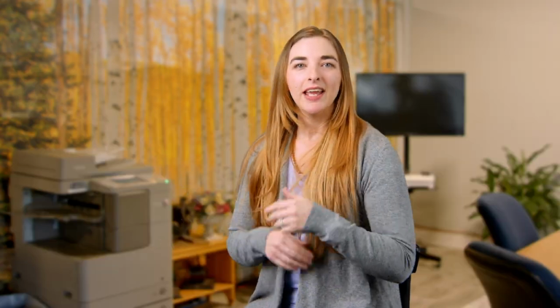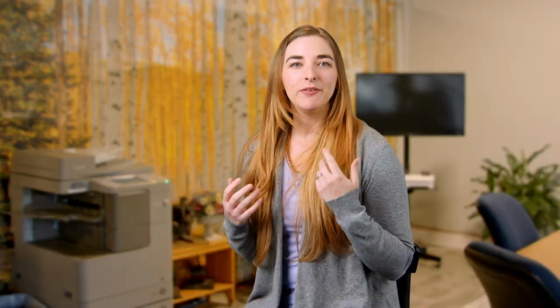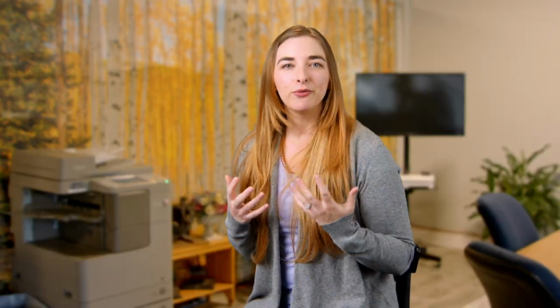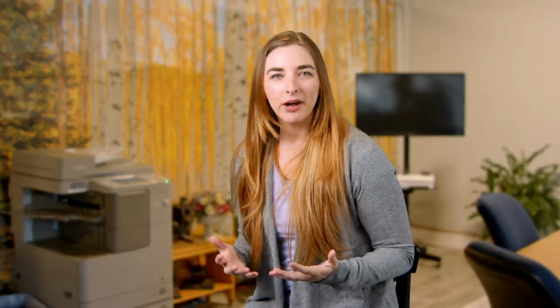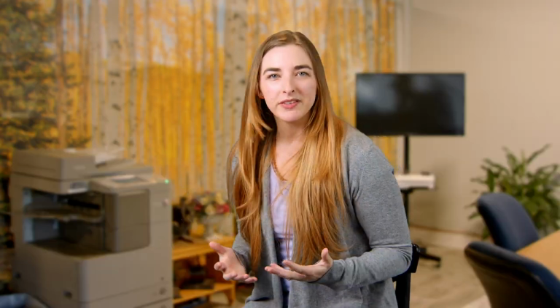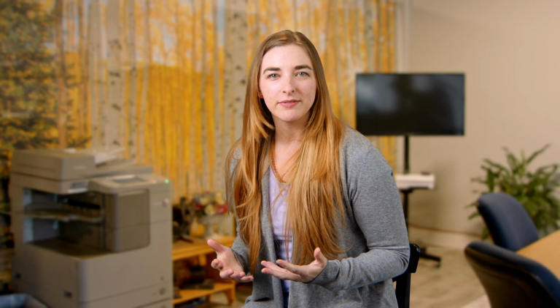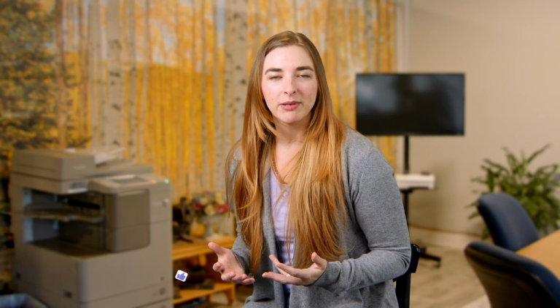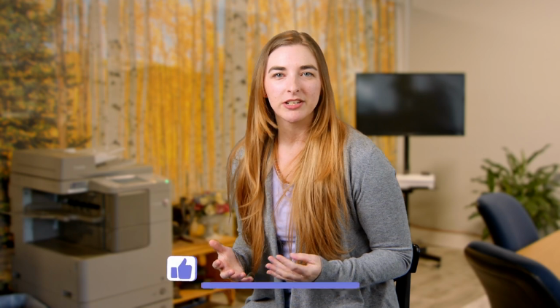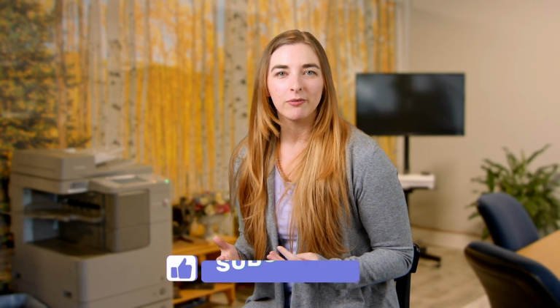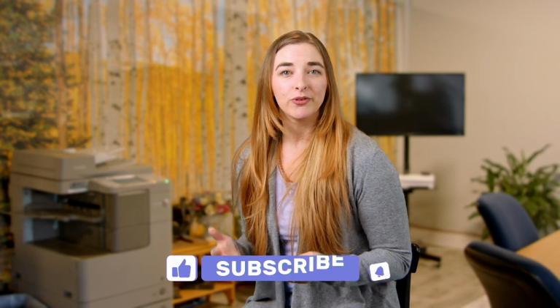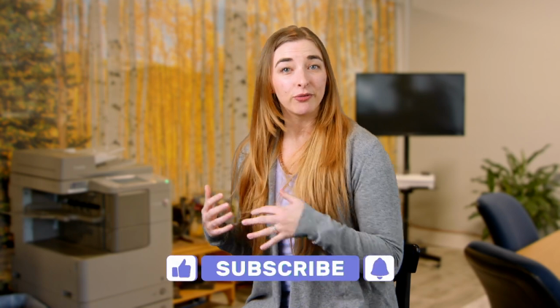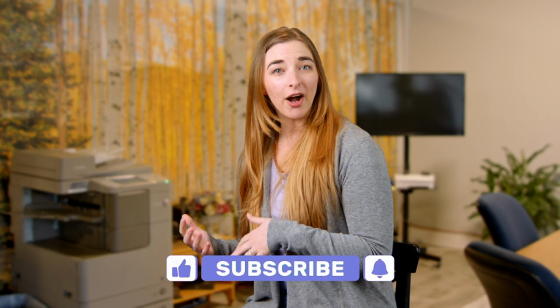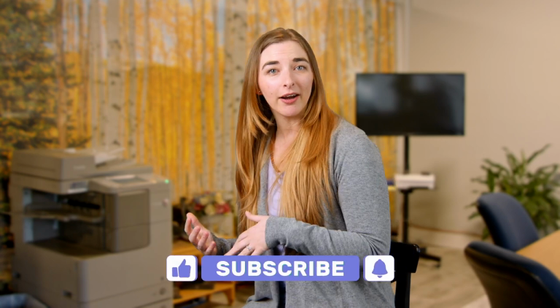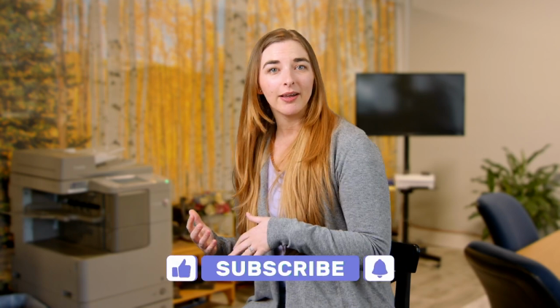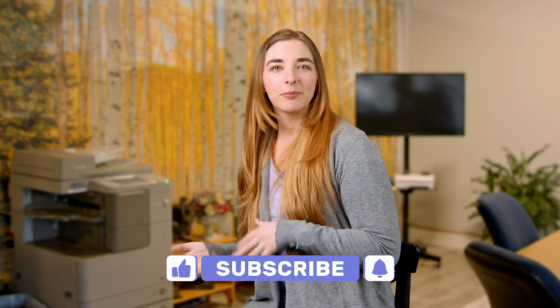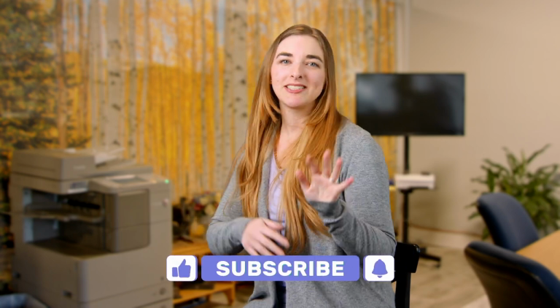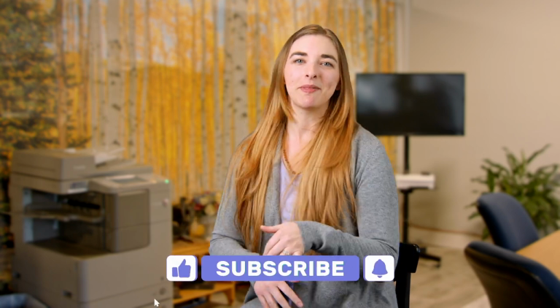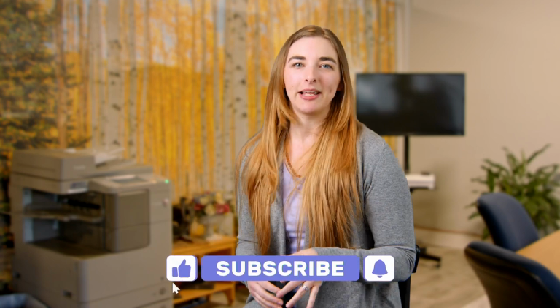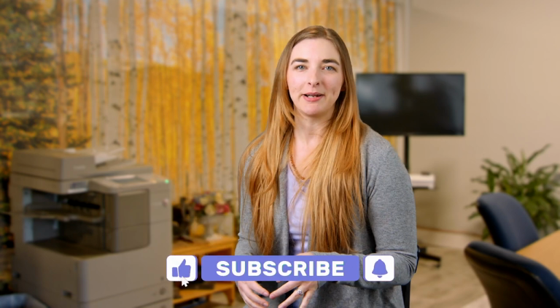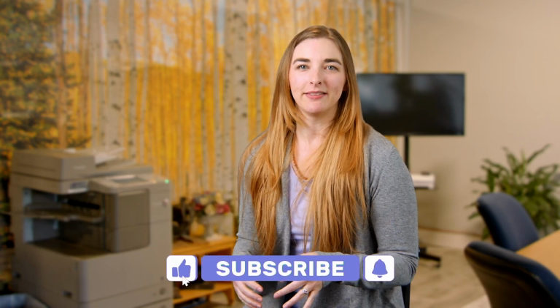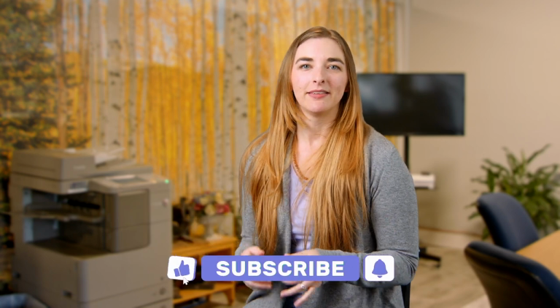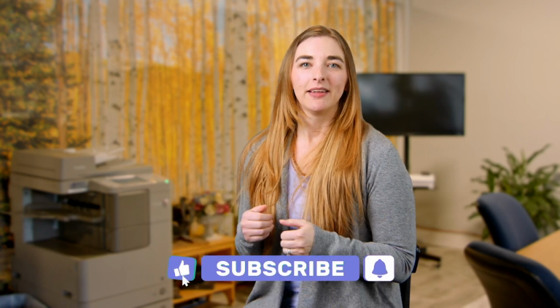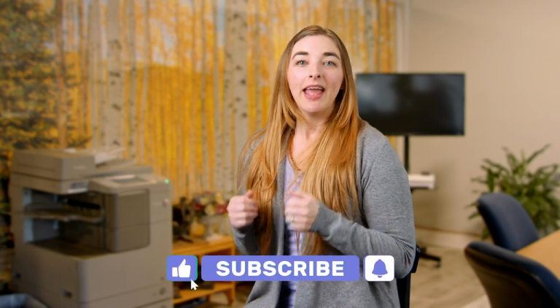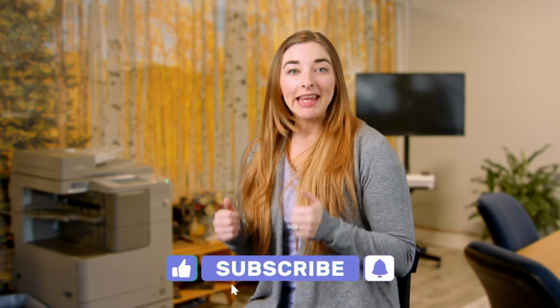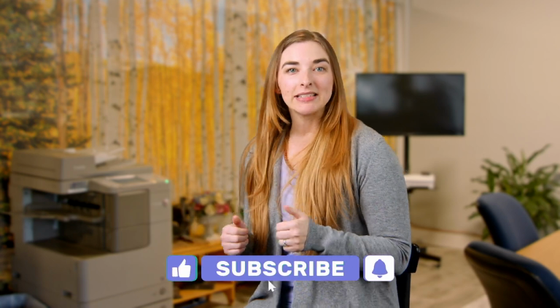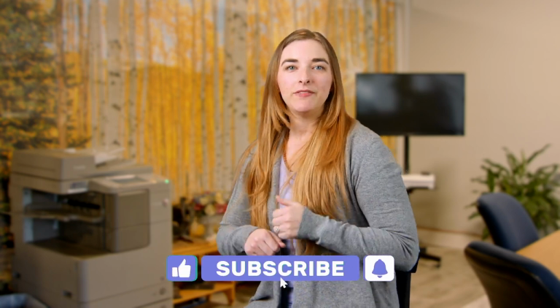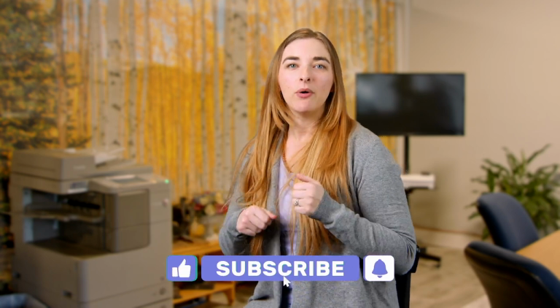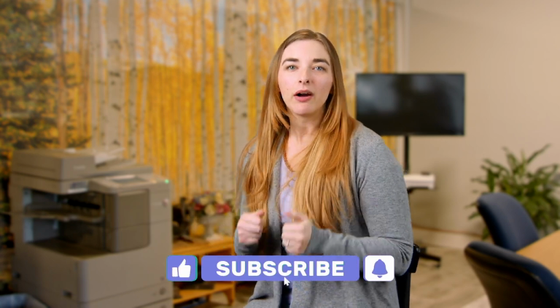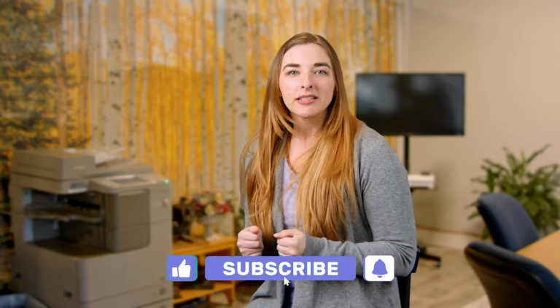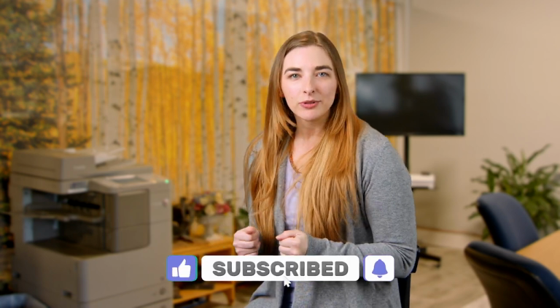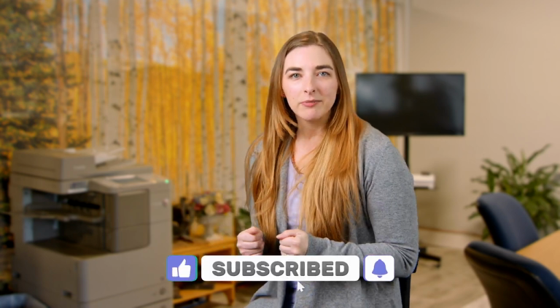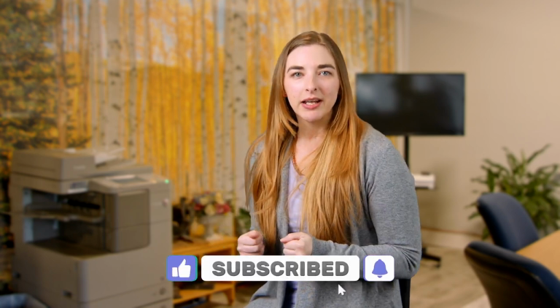Before I get to the rest of the tips, if you found this information helpful so far, please tap that like button. And if you aren't subscribed yet, maybe you should.